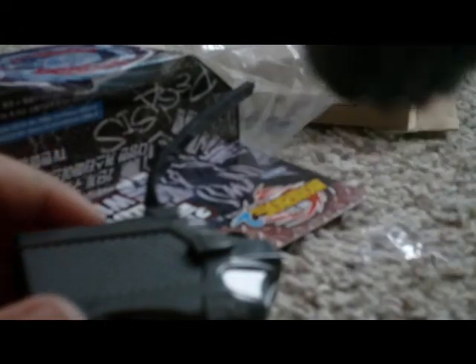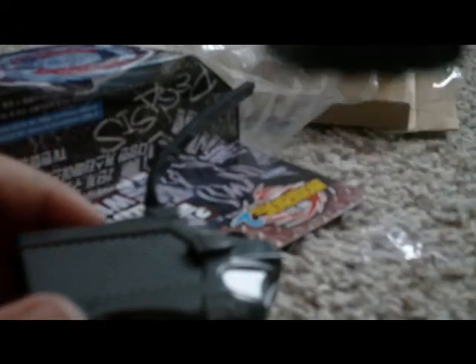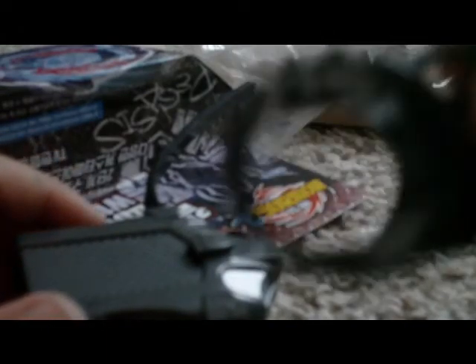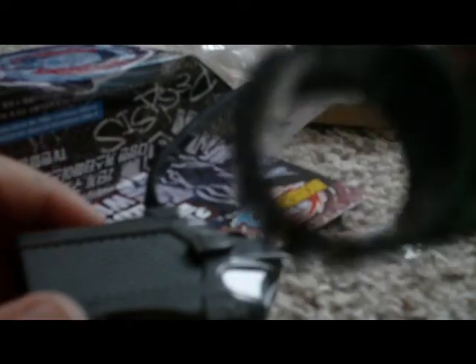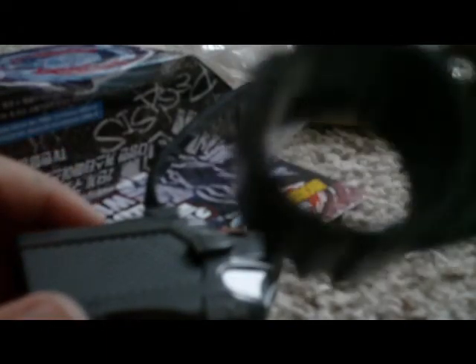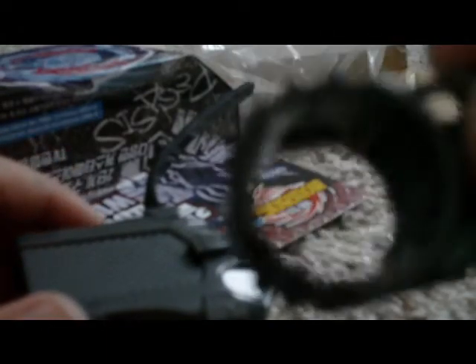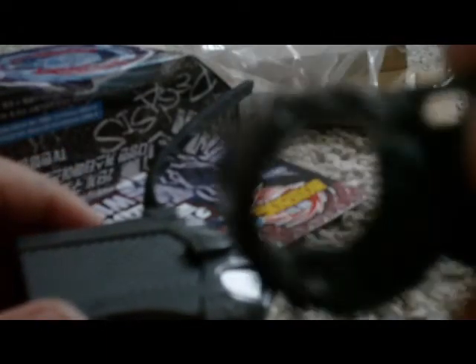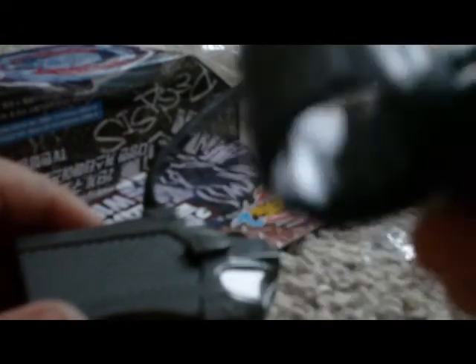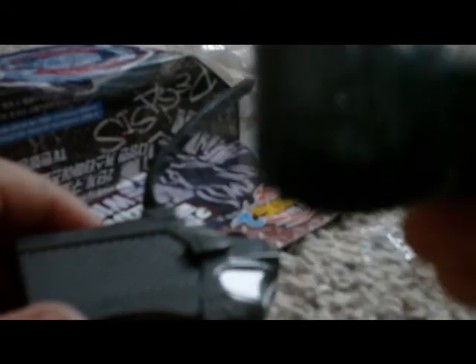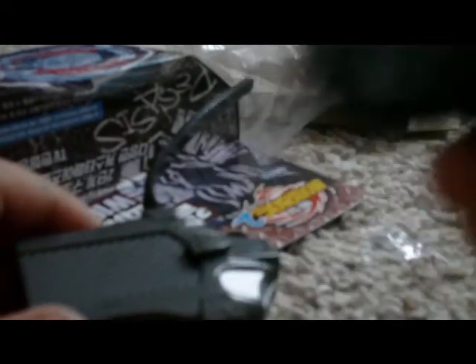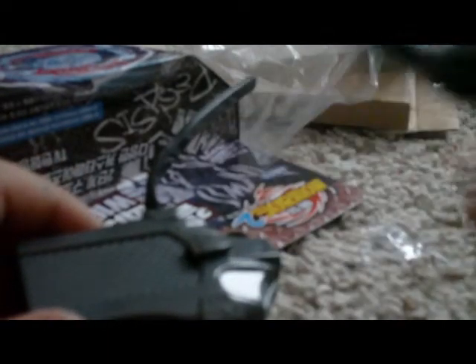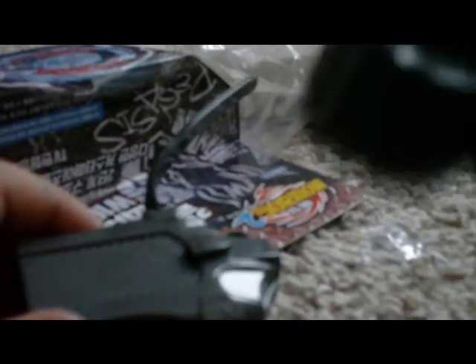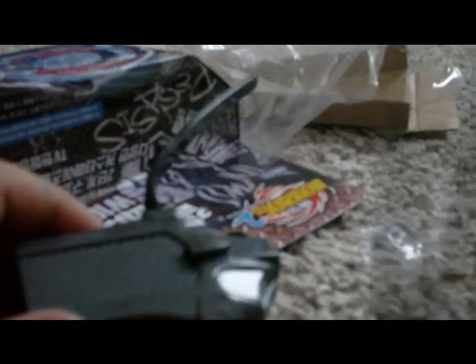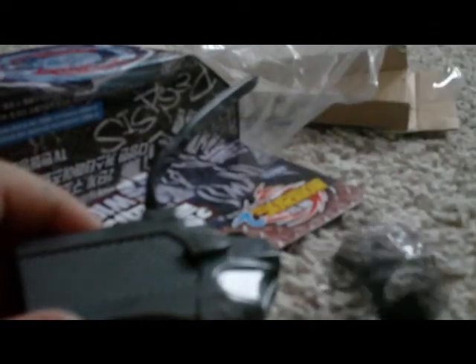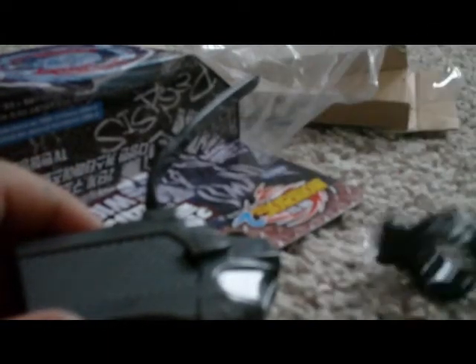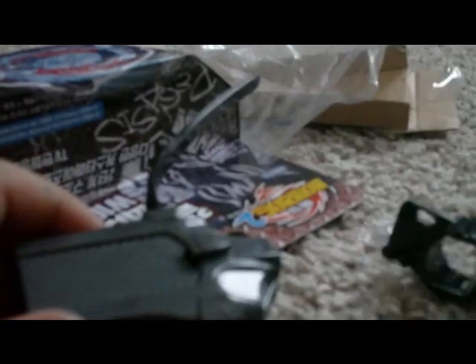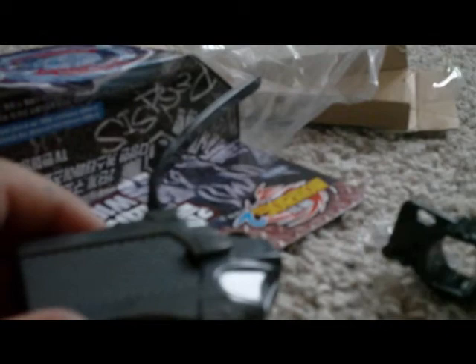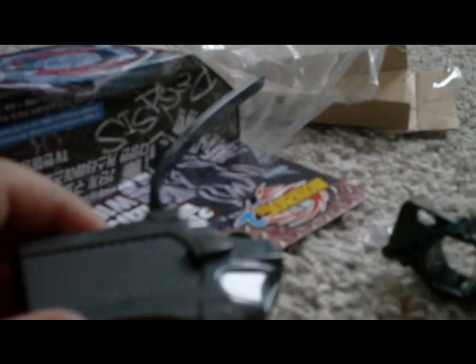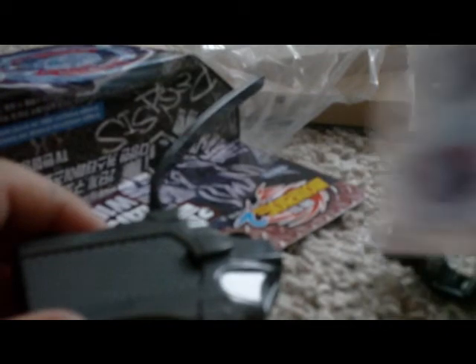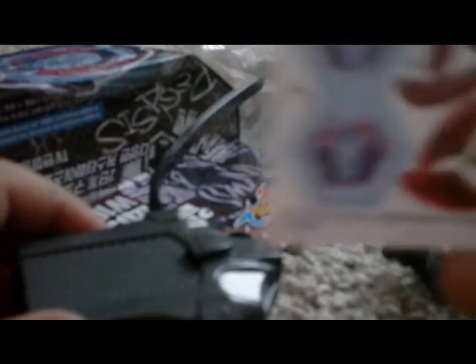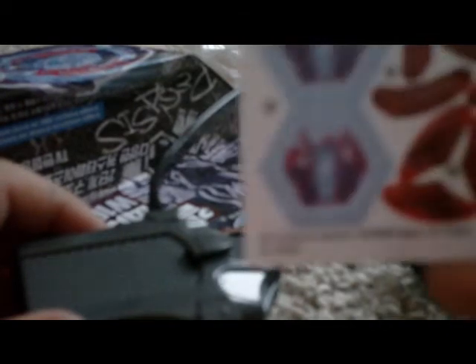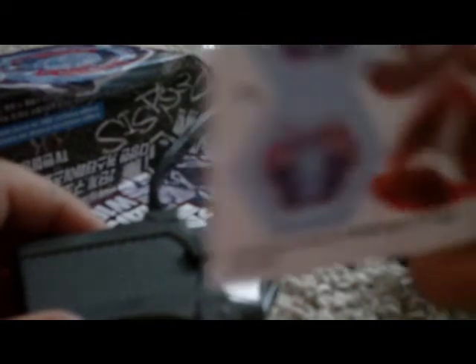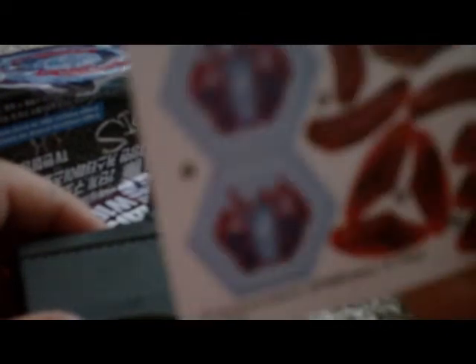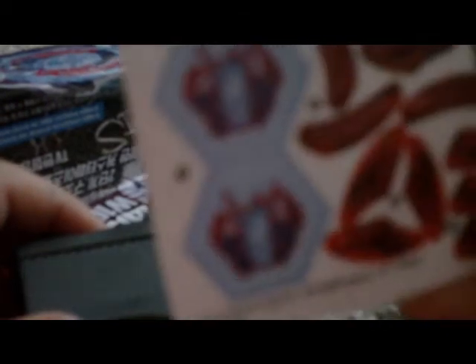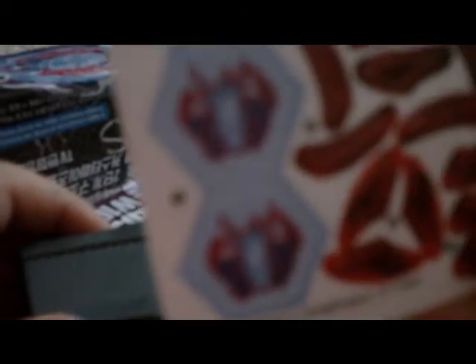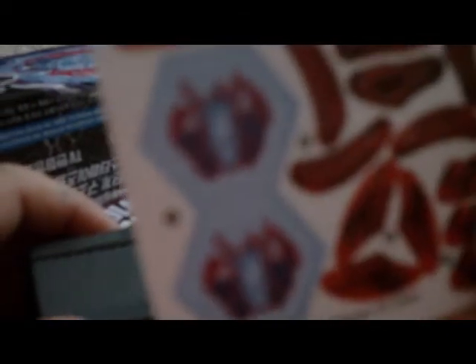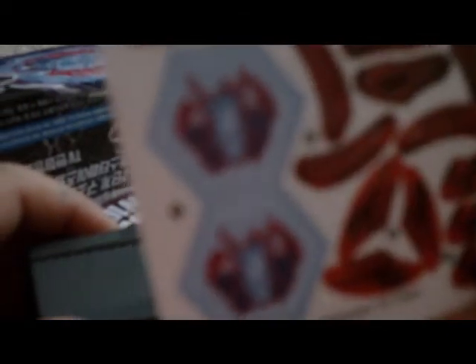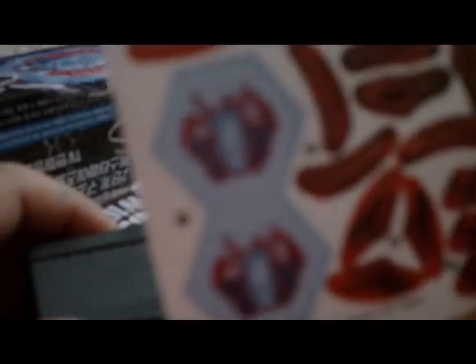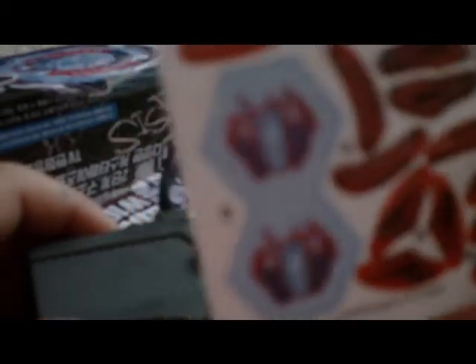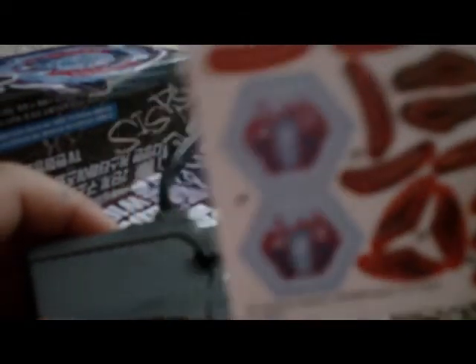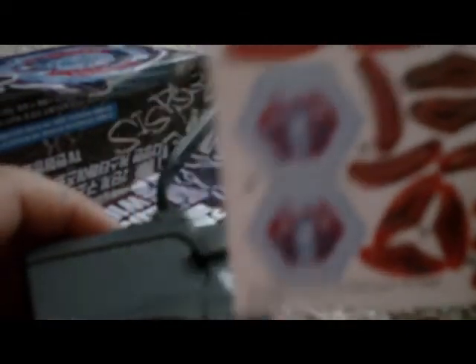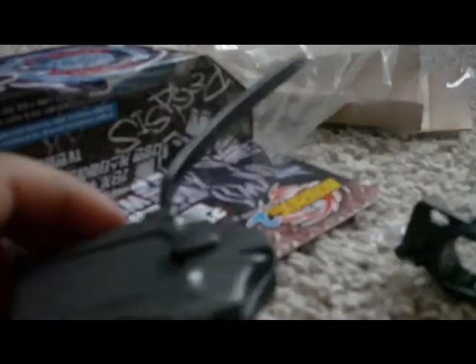Can't find my other tools right now. And there's a crap load of stickers. Hooray!